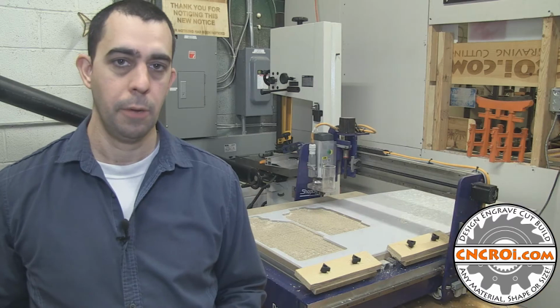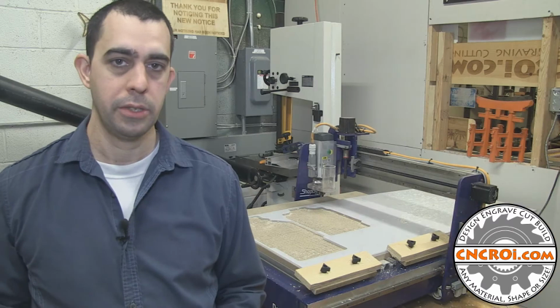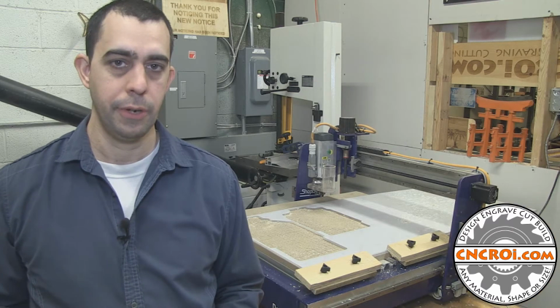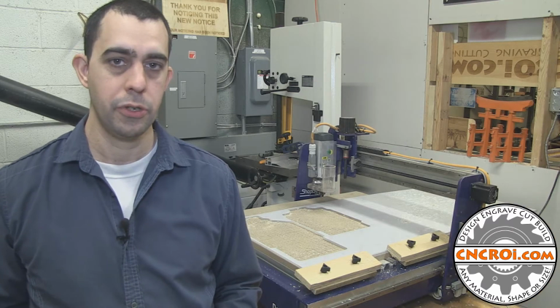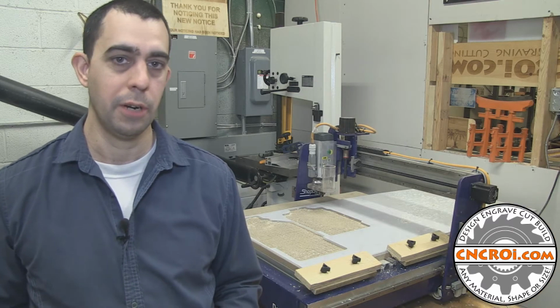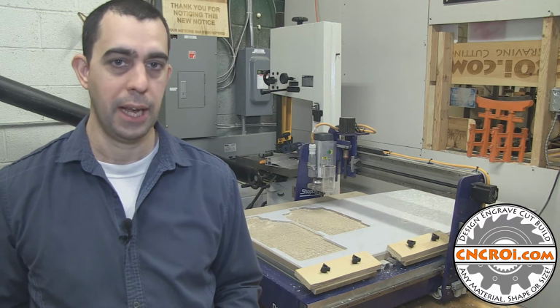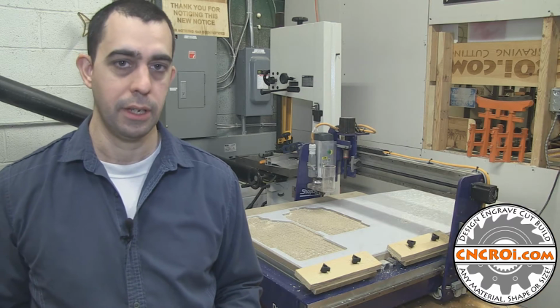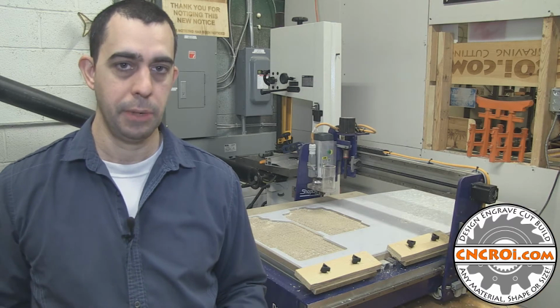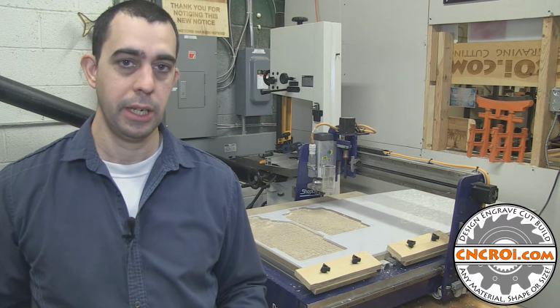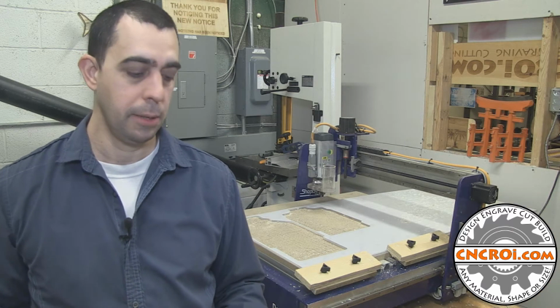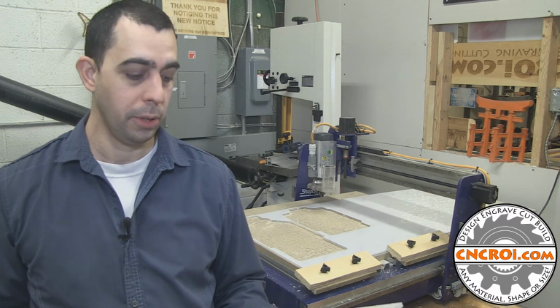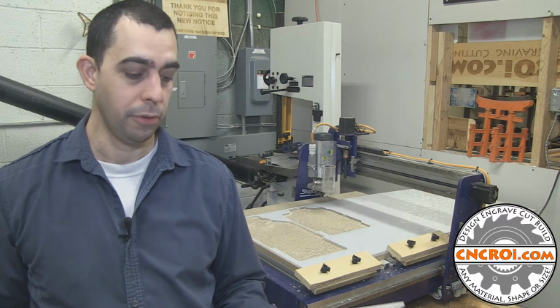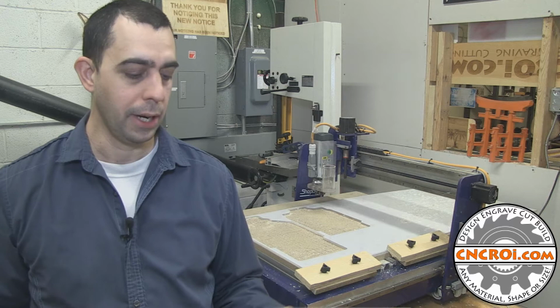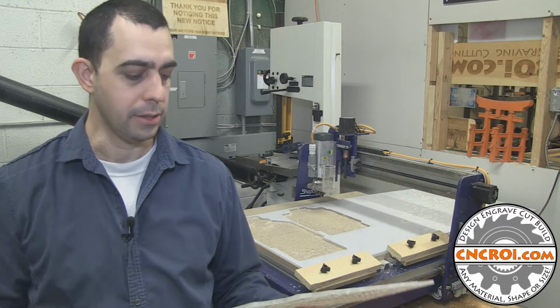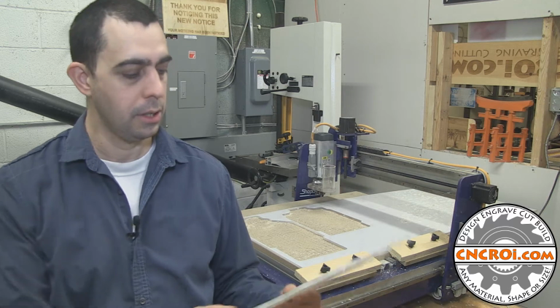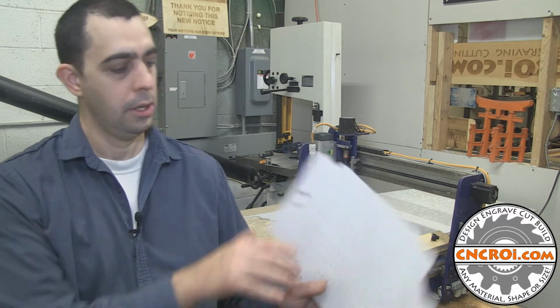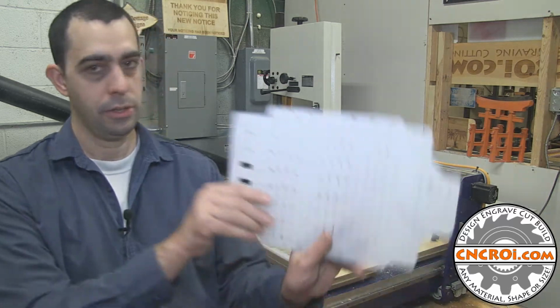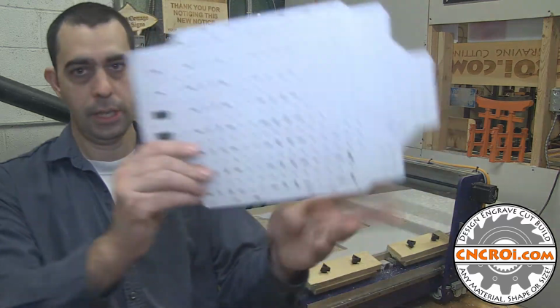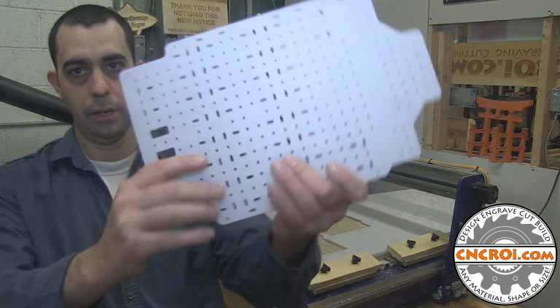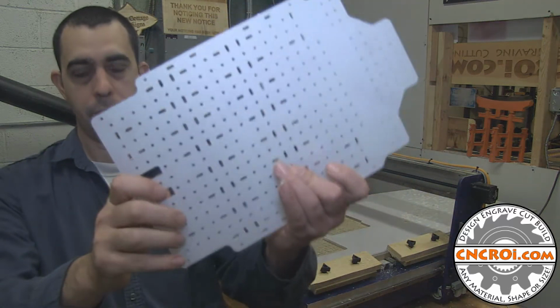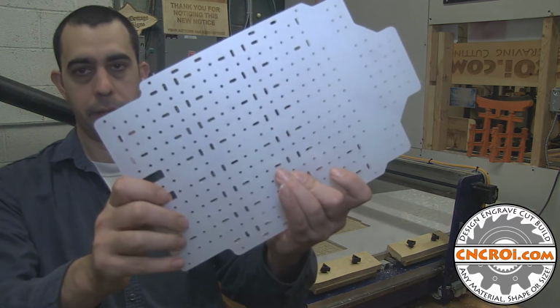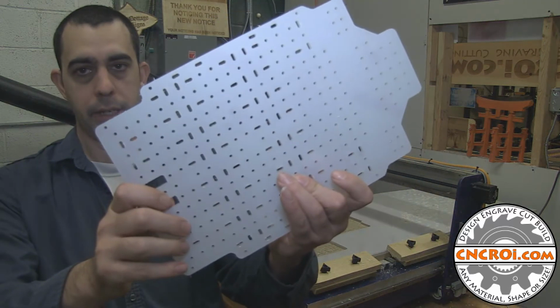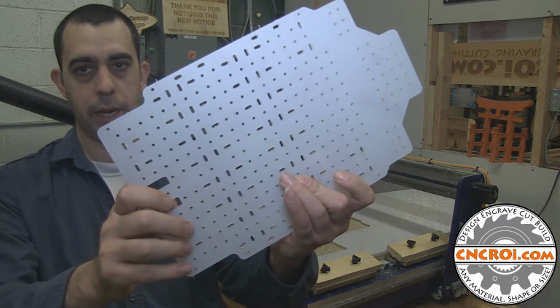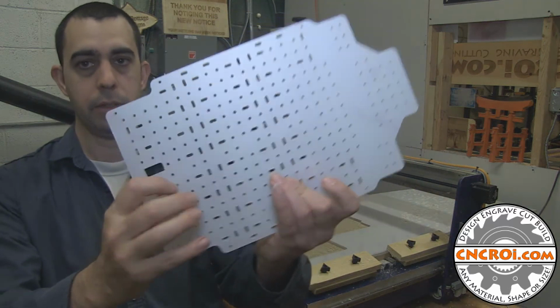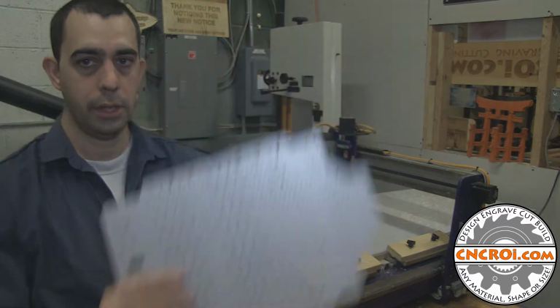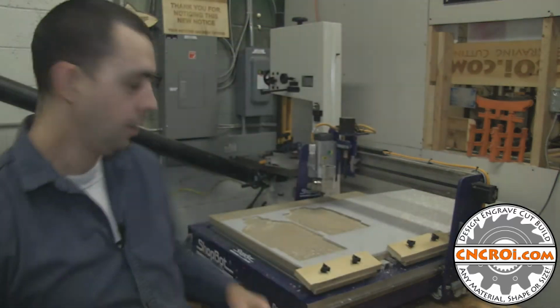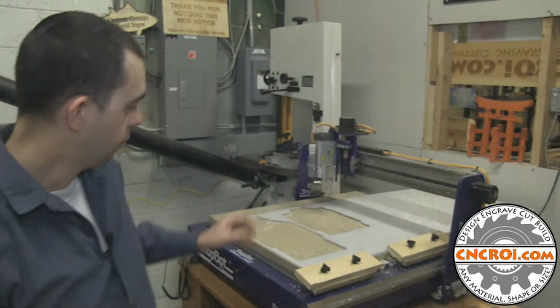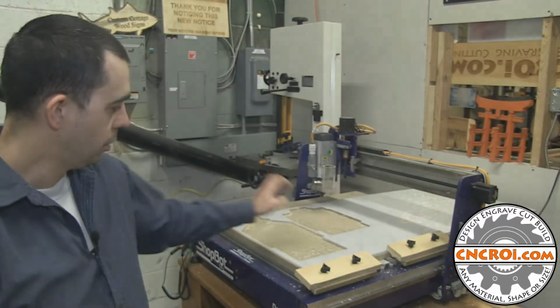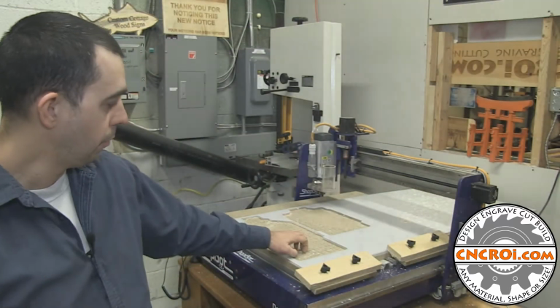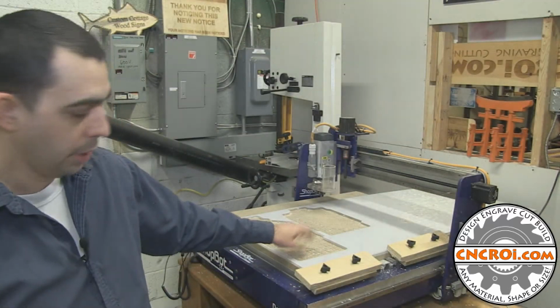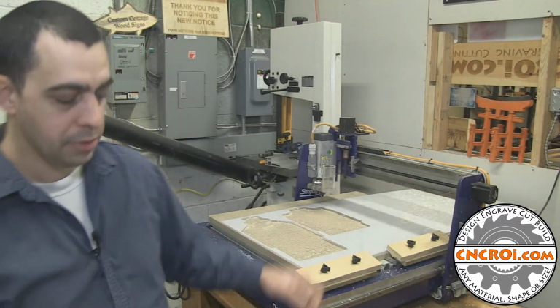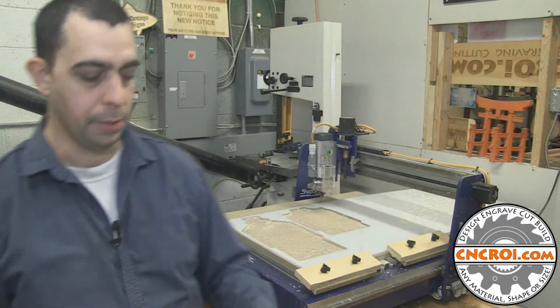Polycarbonate is a very strong plastic — it's basically bulletproof glass. As you can see here, here's a part that is cut out and here's the sheet where it comes from.